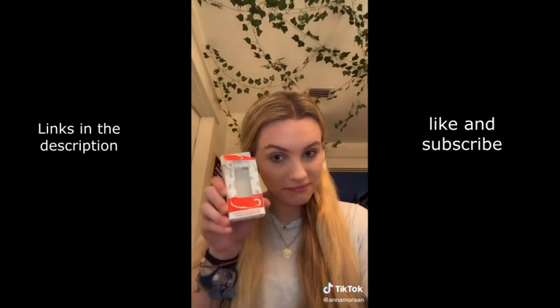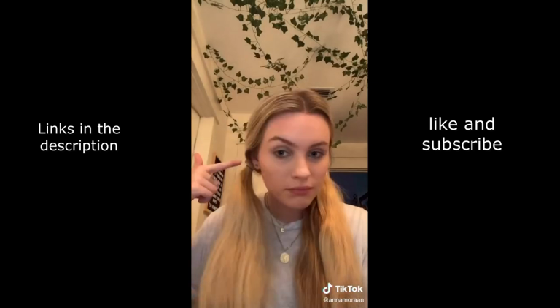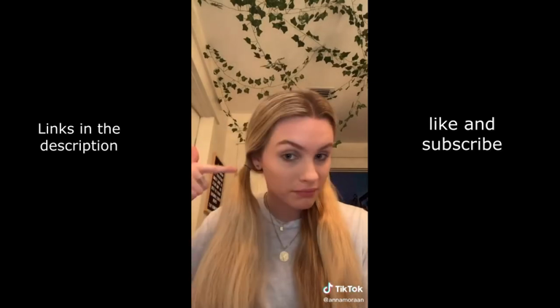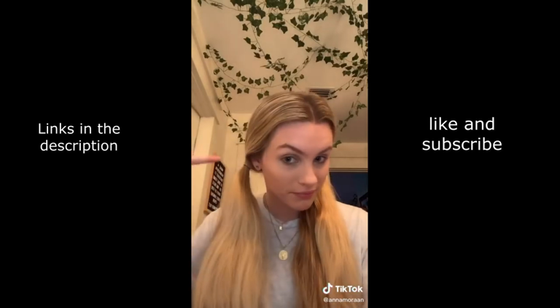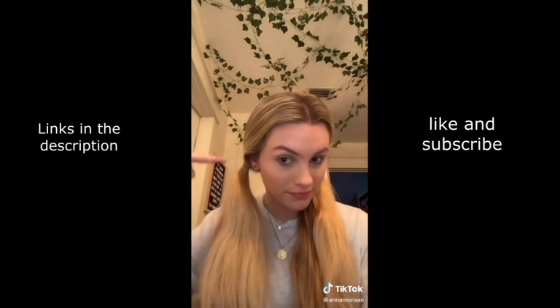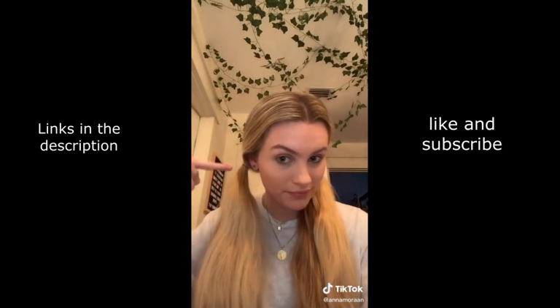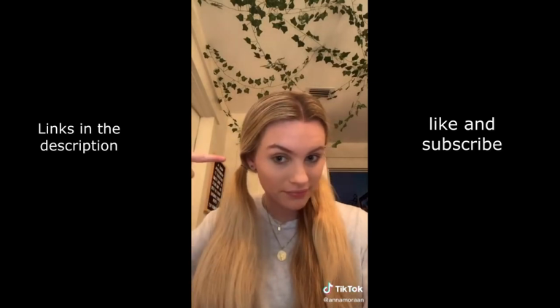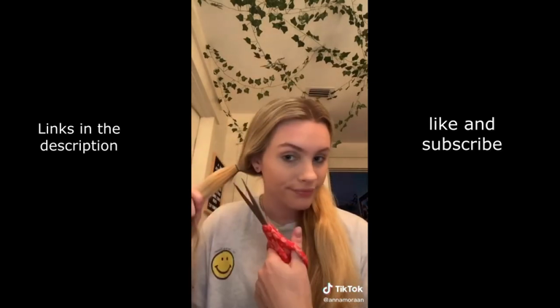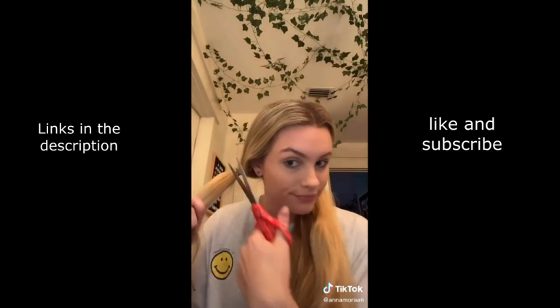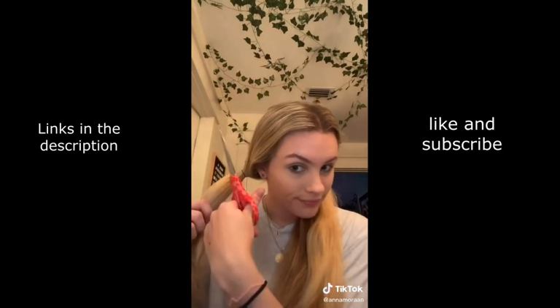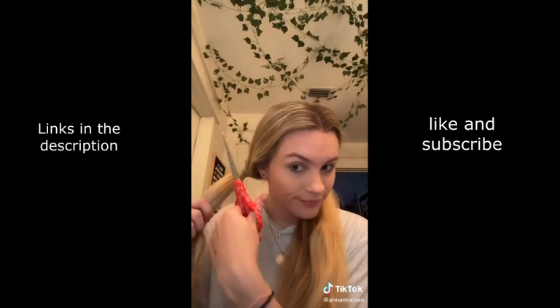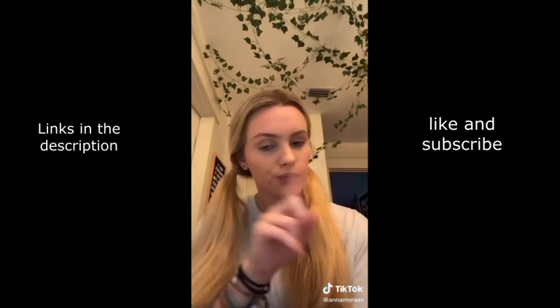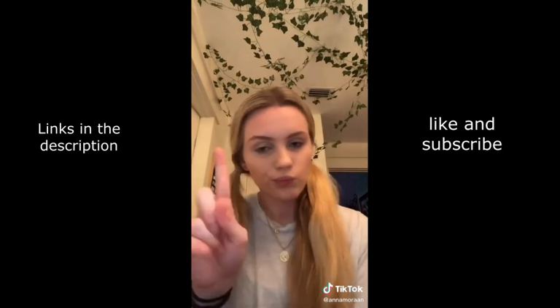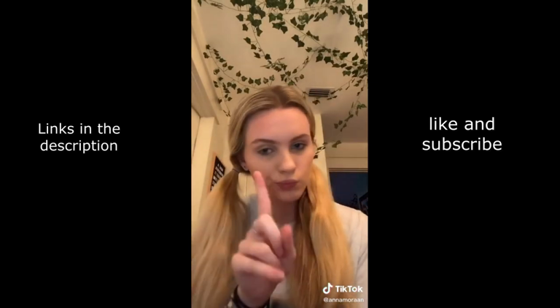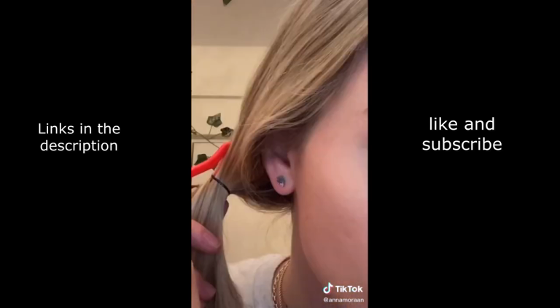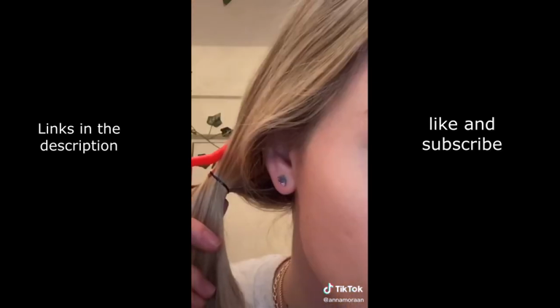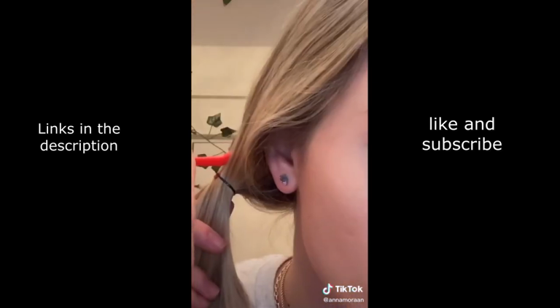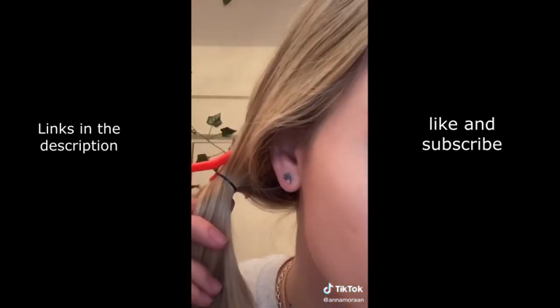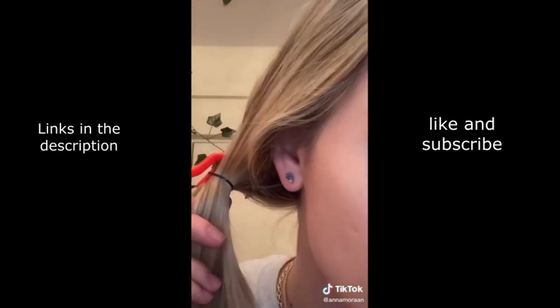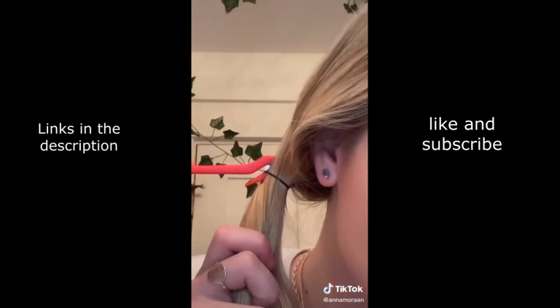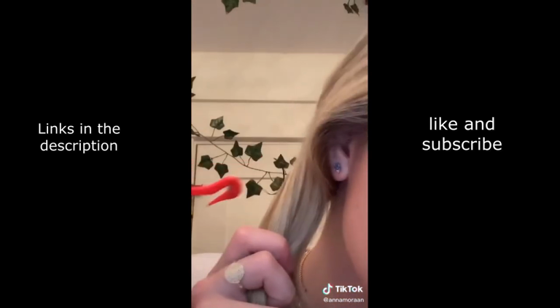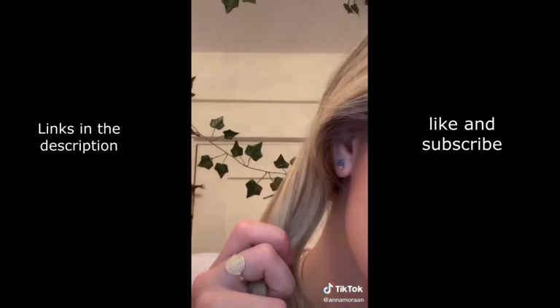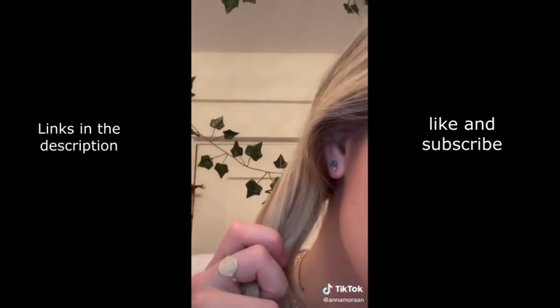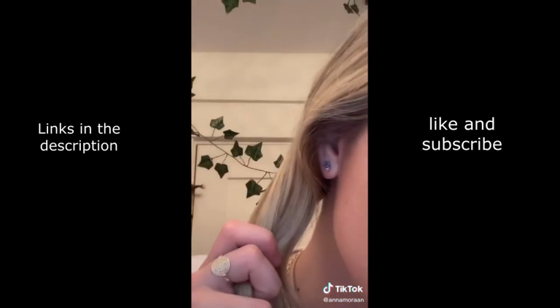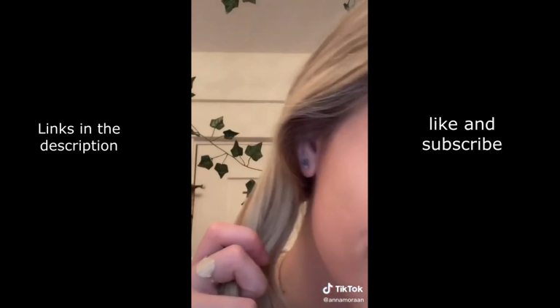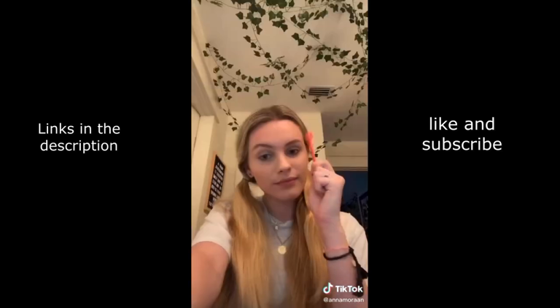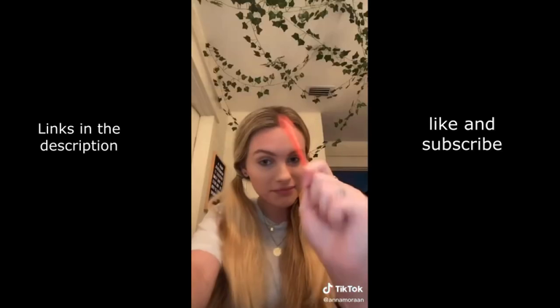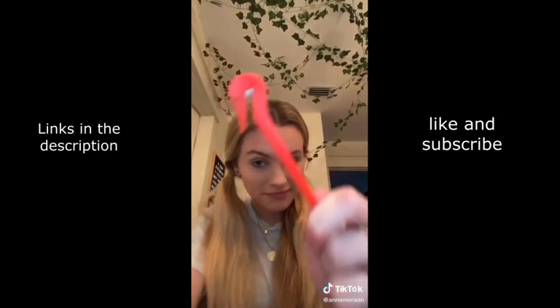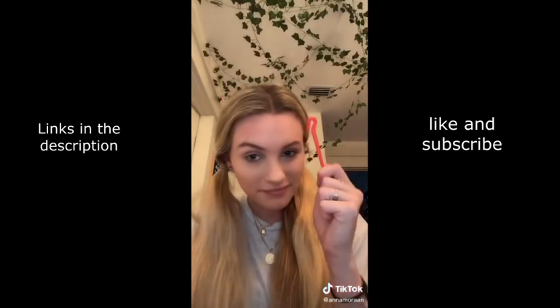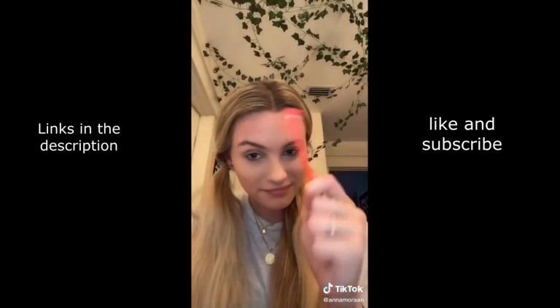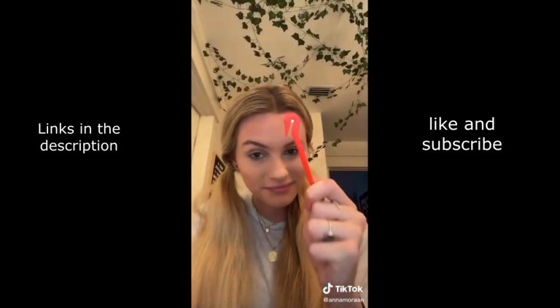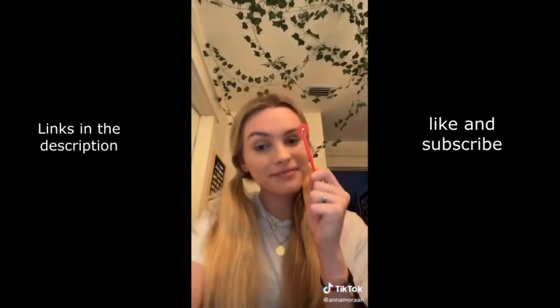If you get an elastic stuck in your hair and try to cut it out with scissors but accidentally end up cutting a chunk of your hair, this is for you. You hook the elastic in and it breaks it without breaking any of your hair.